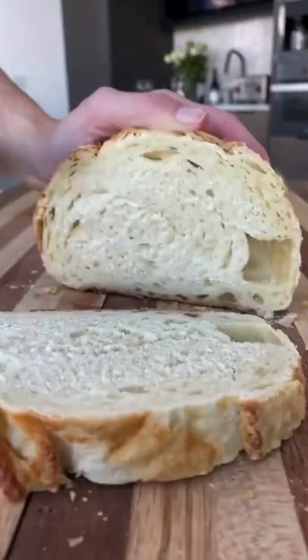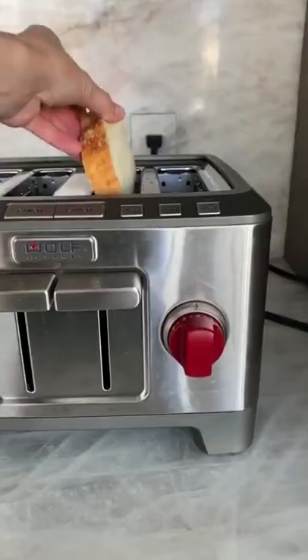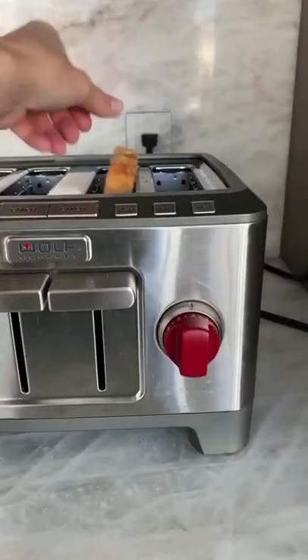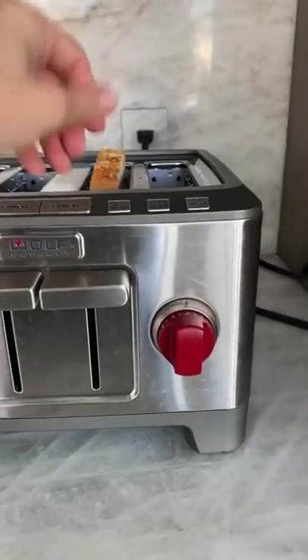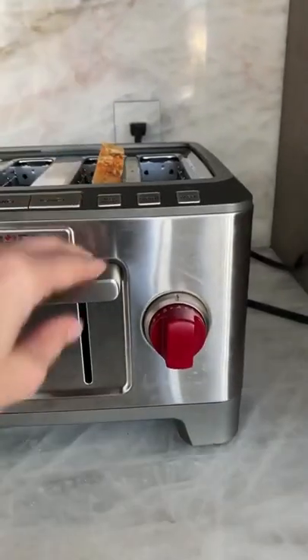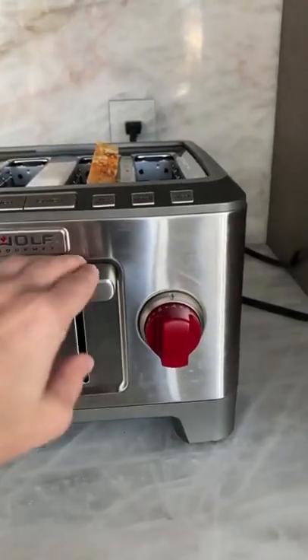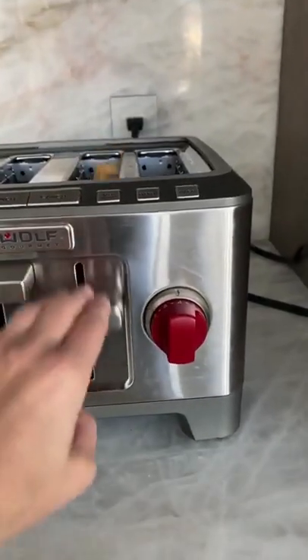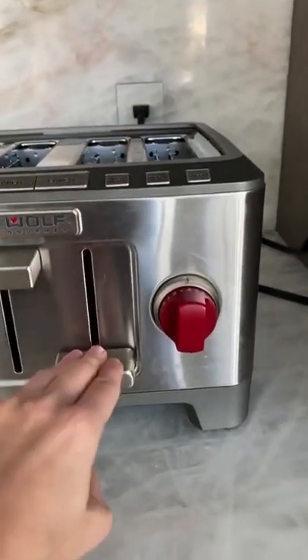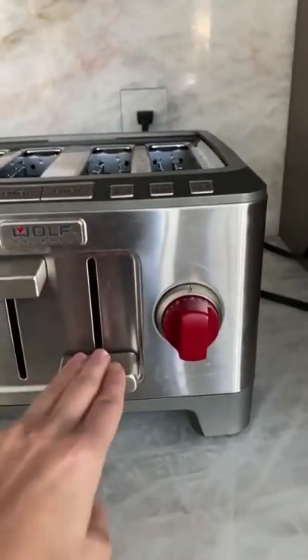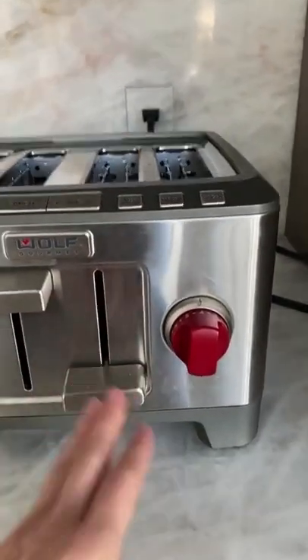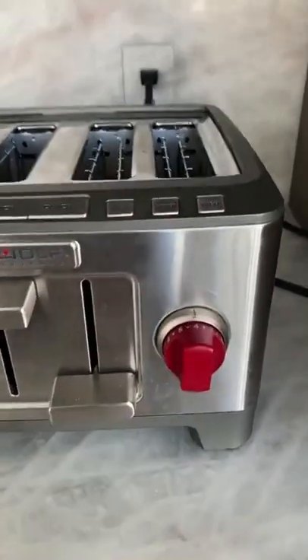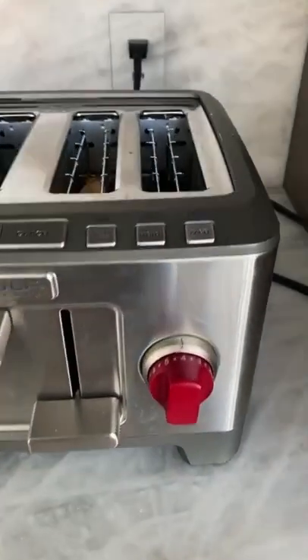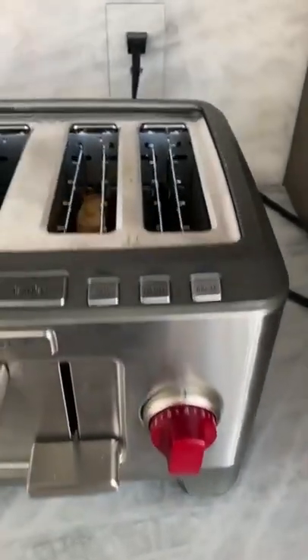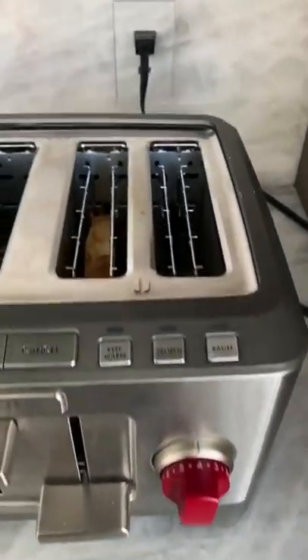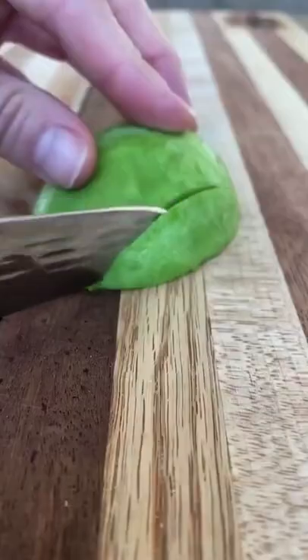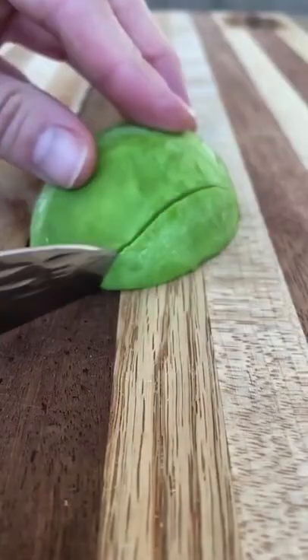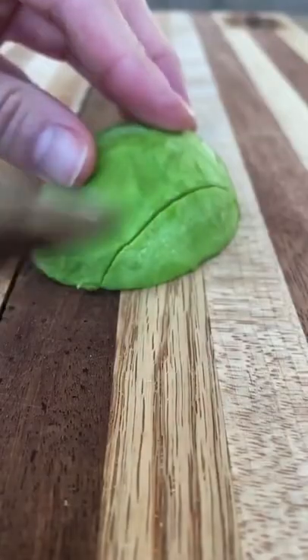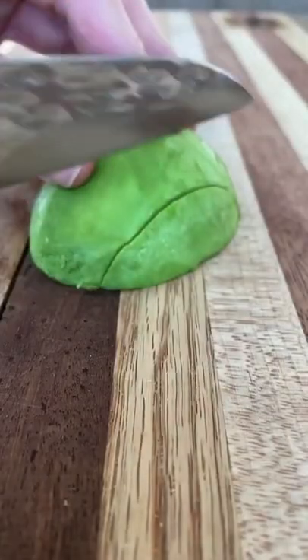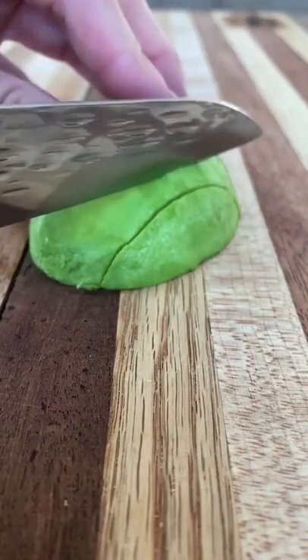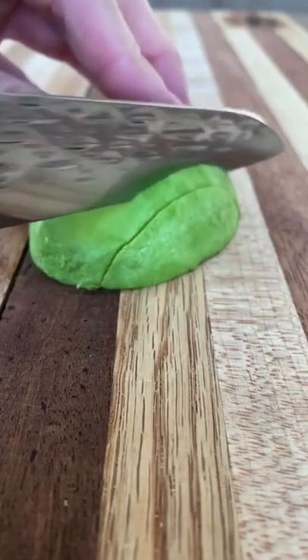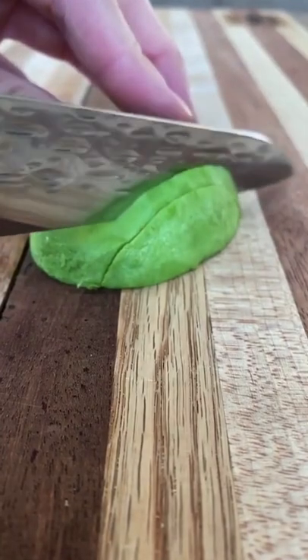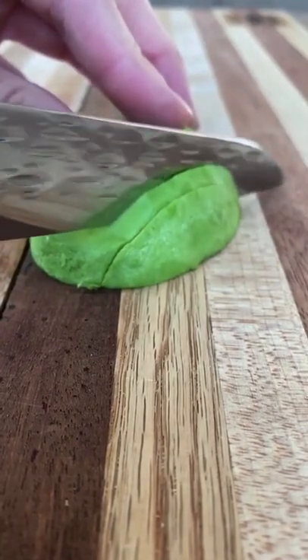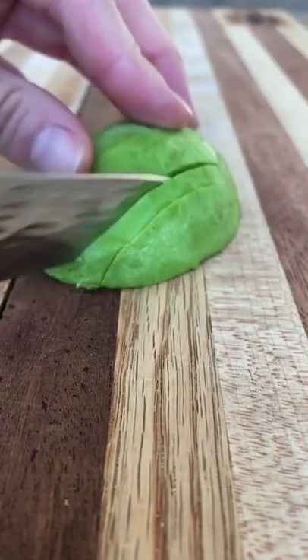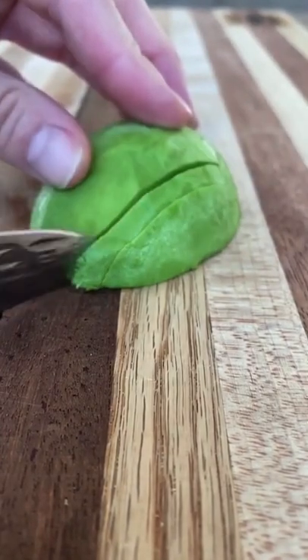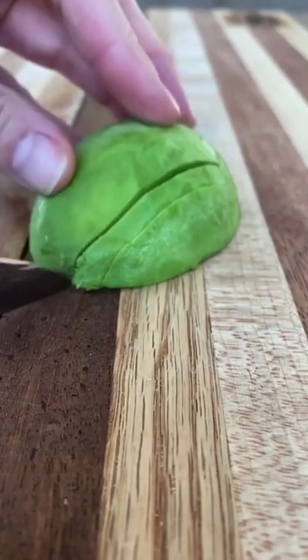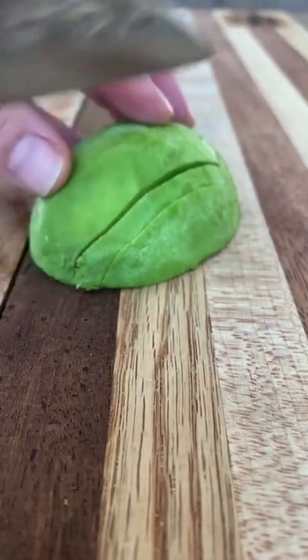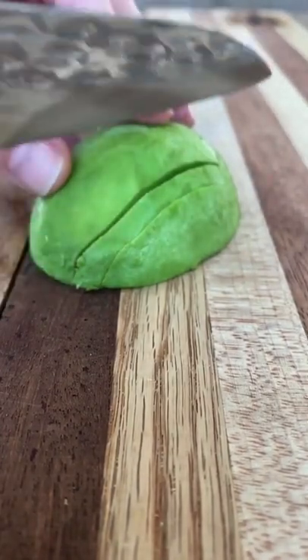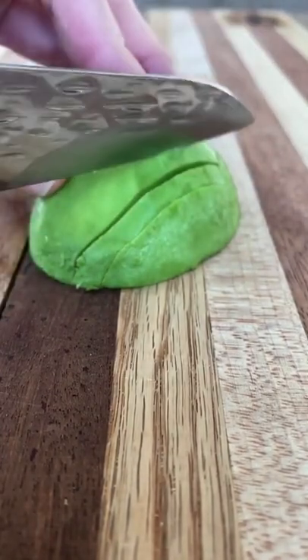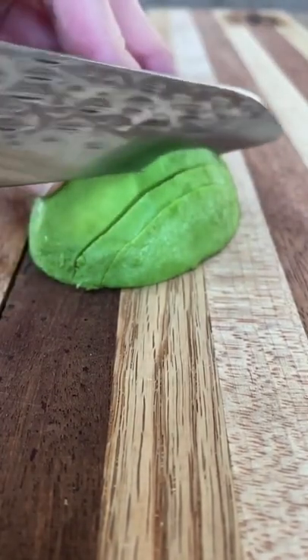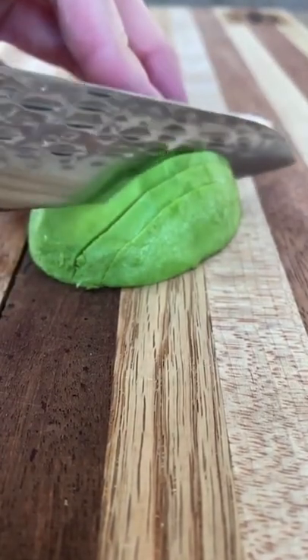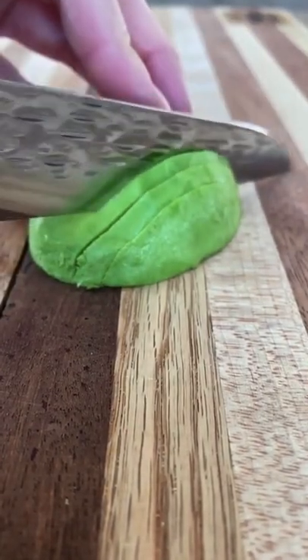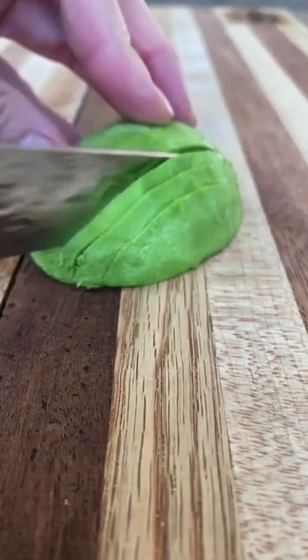First thing you want to do is cut a thick slice of crusty bread and pop it in the toaster. While it's toasting, you can thinly slice your avocado.